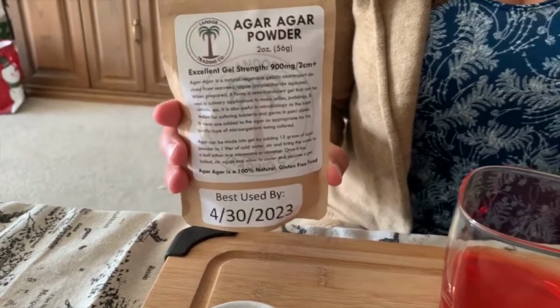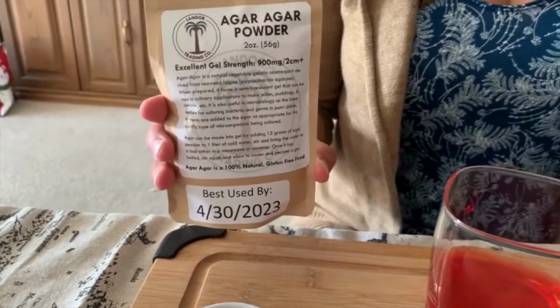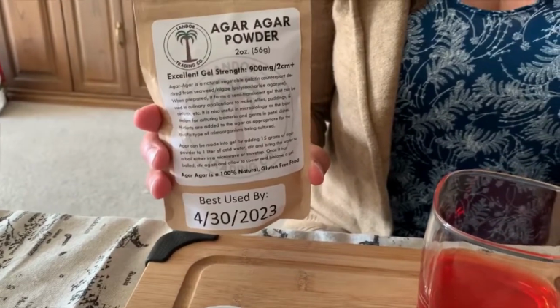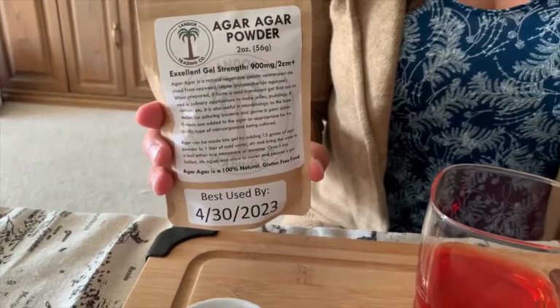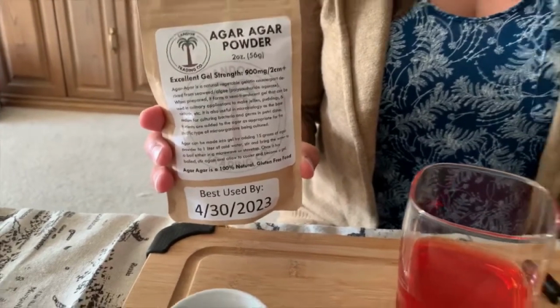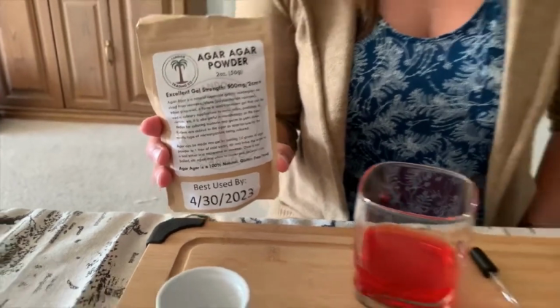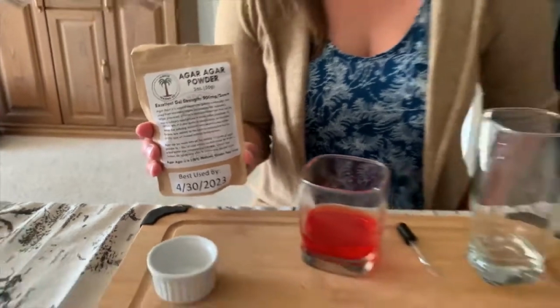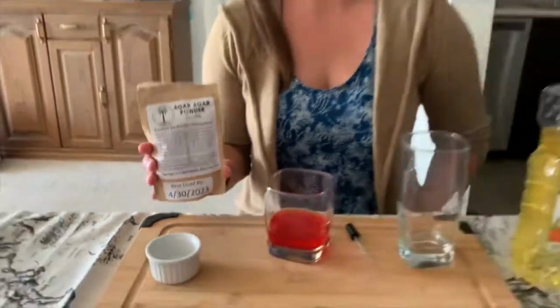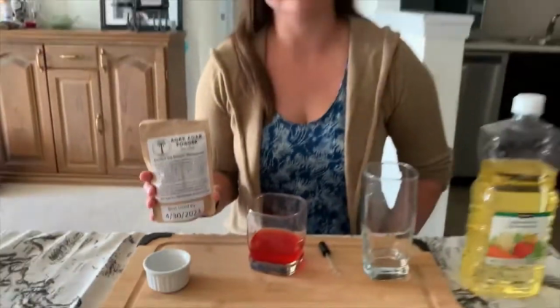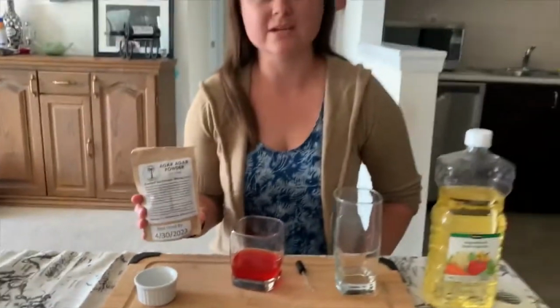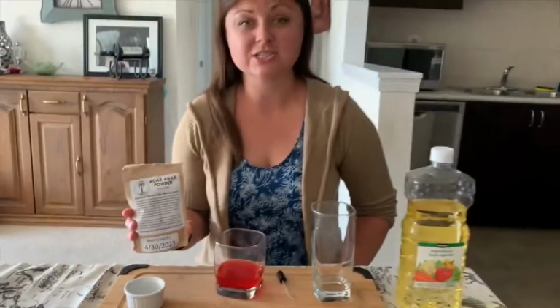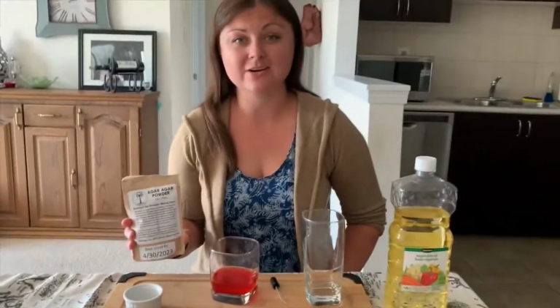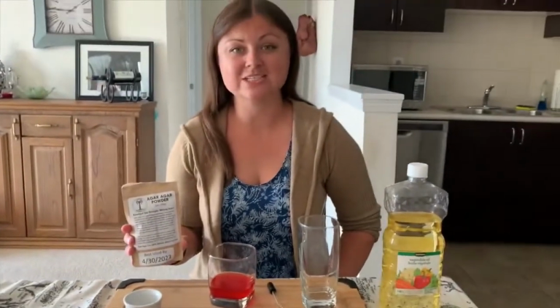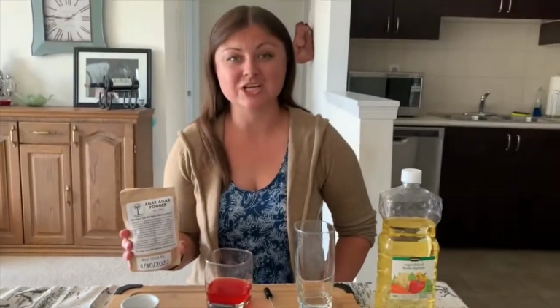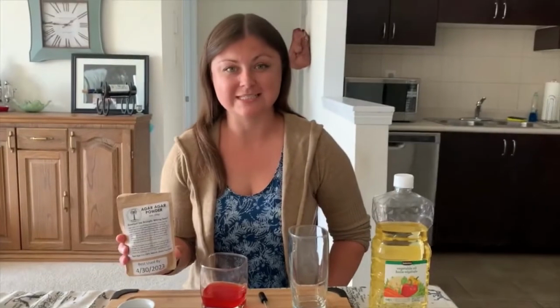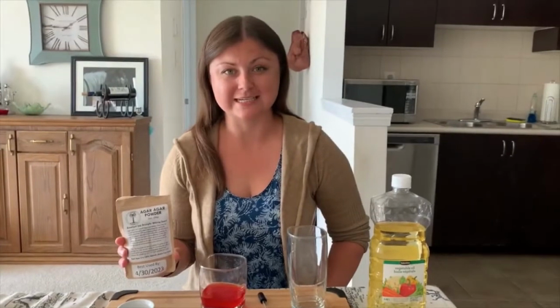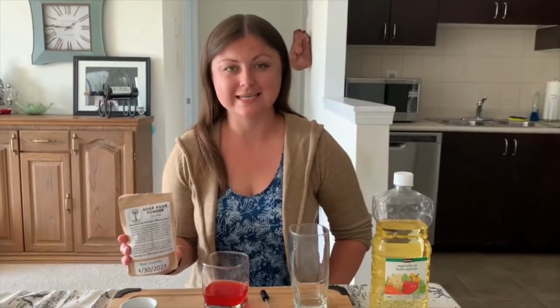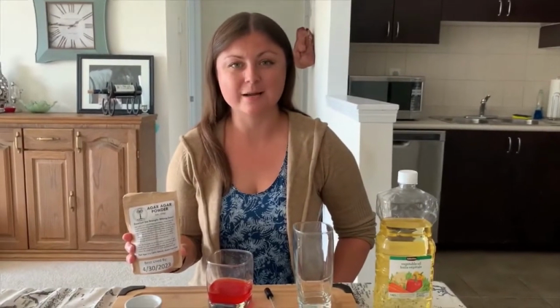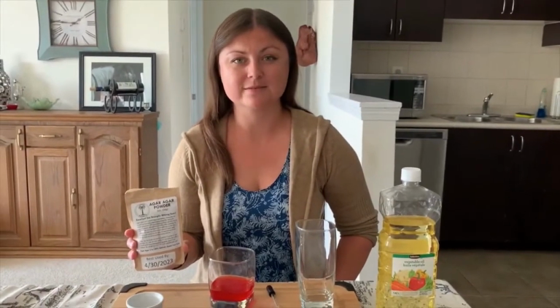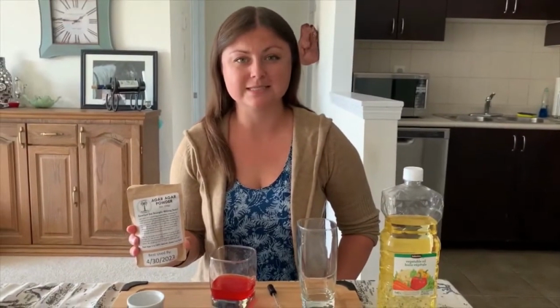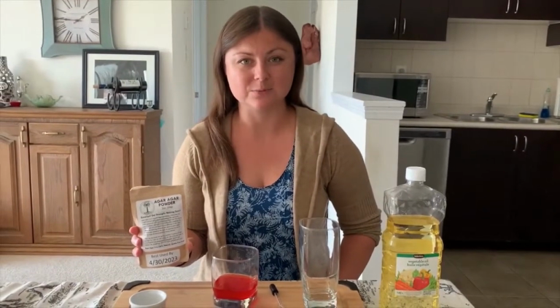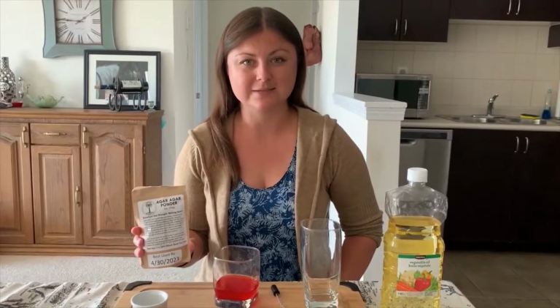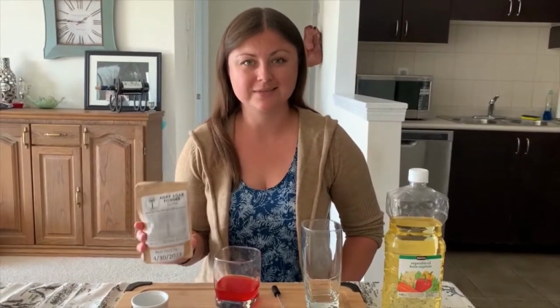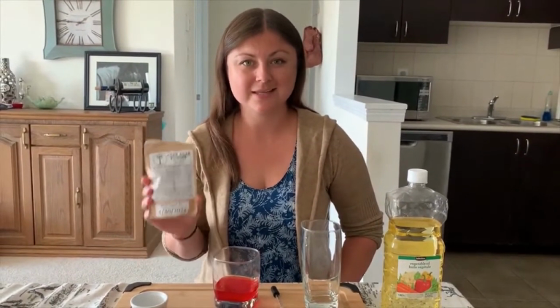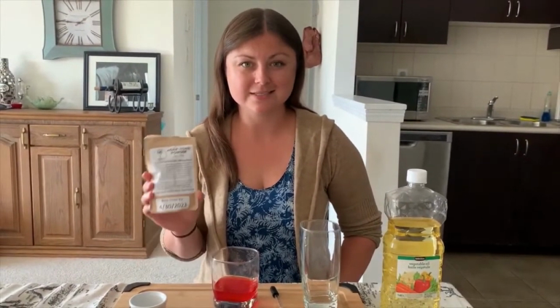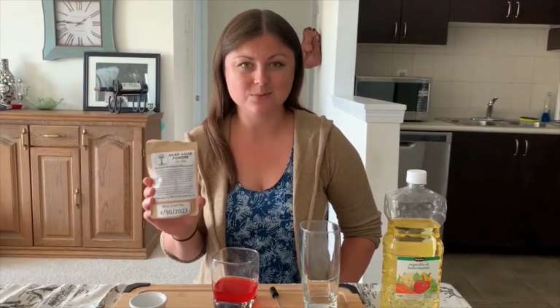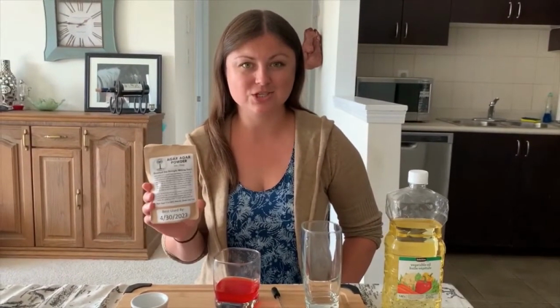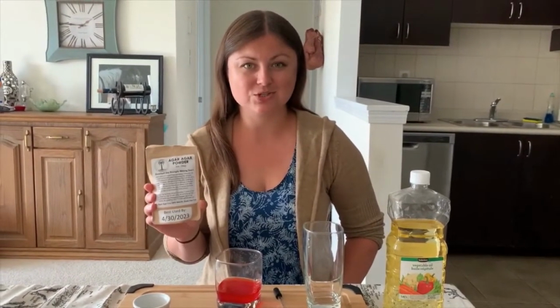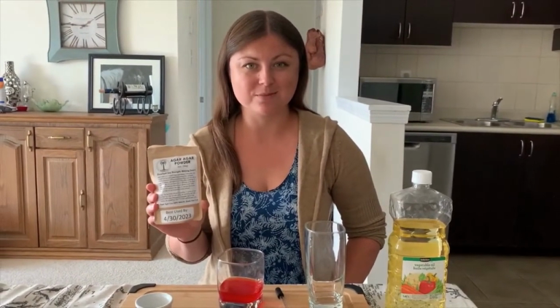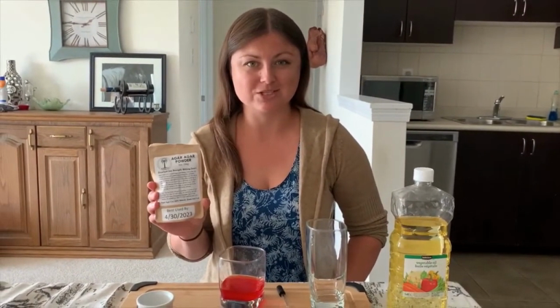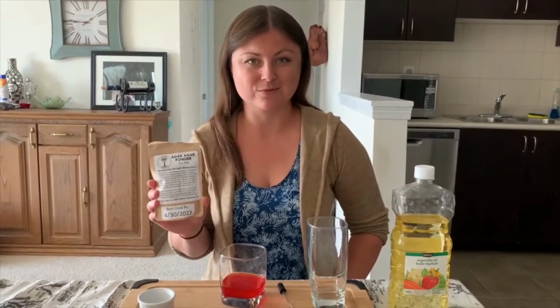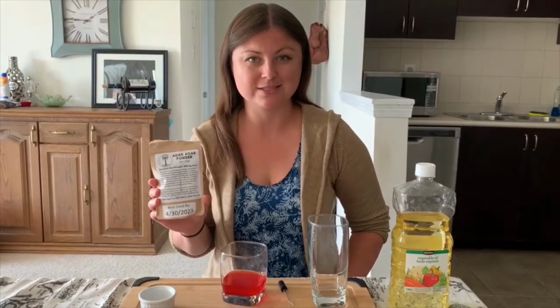Agar agar is a type of vegetarian gelatin that comes from seaweed. This is what's gonna do all the magic for us.